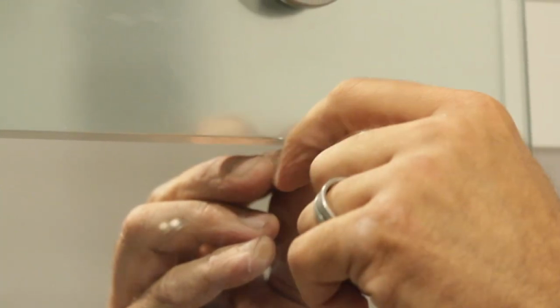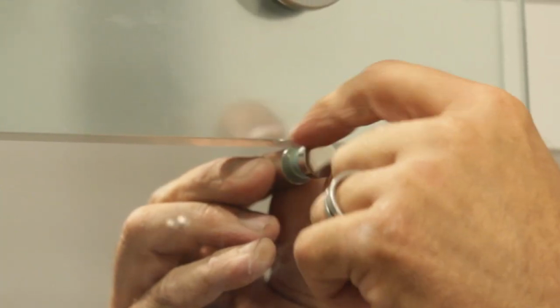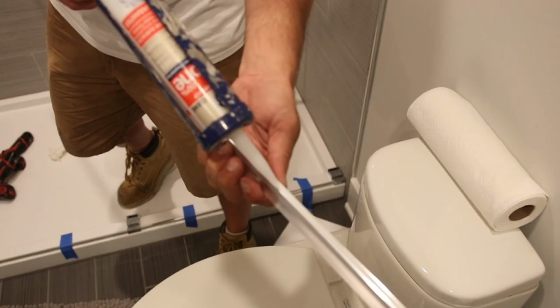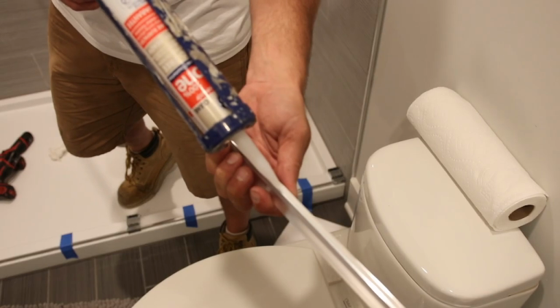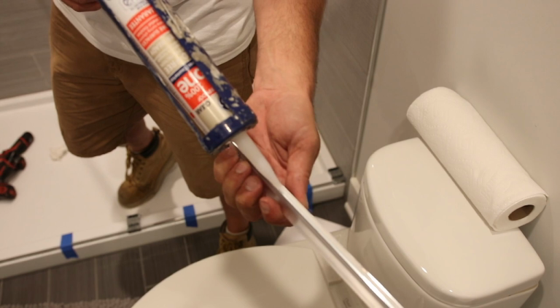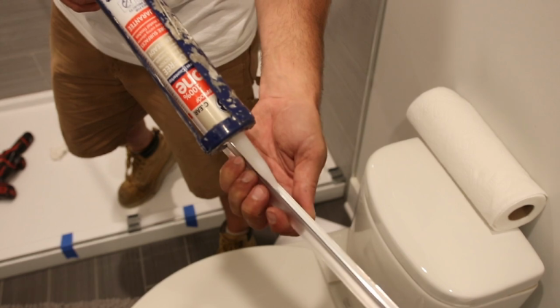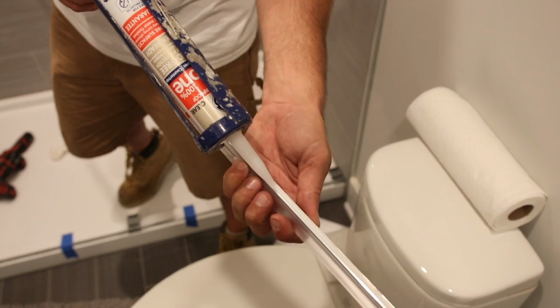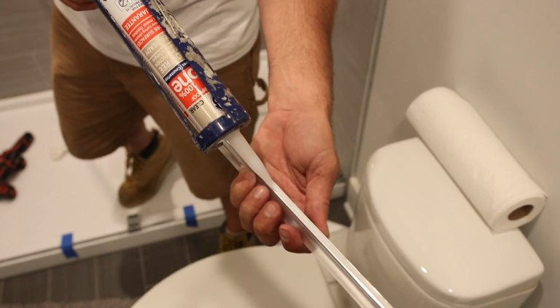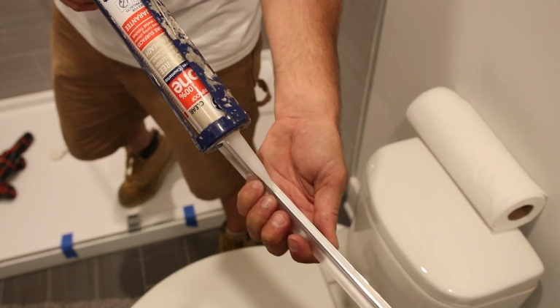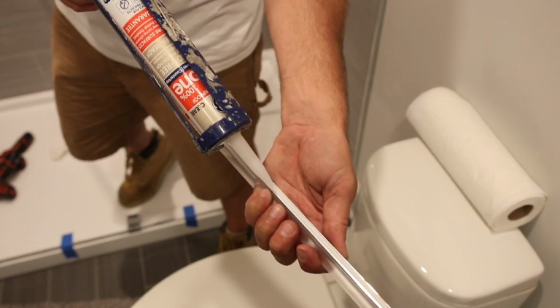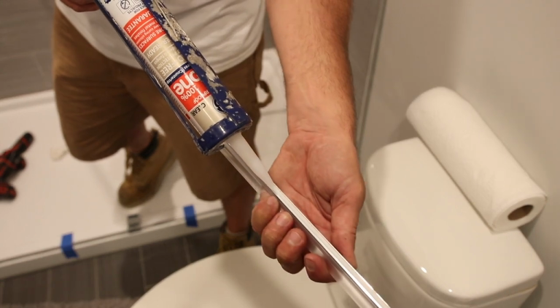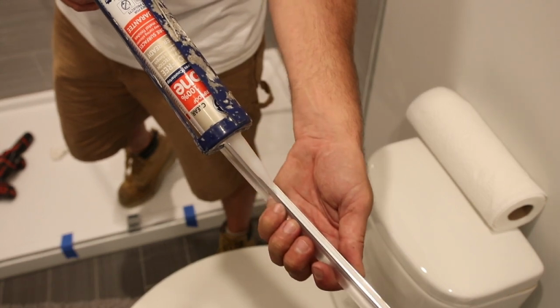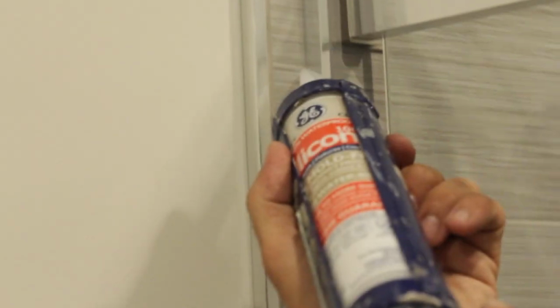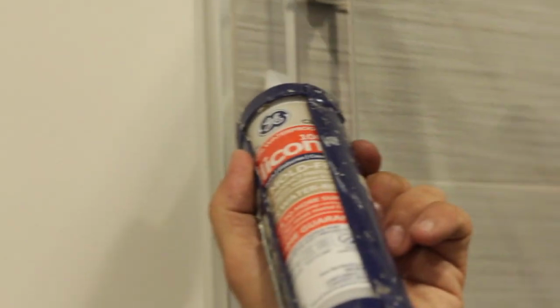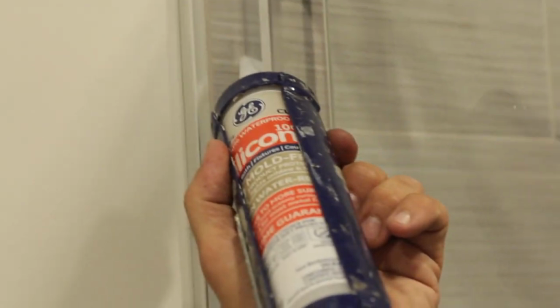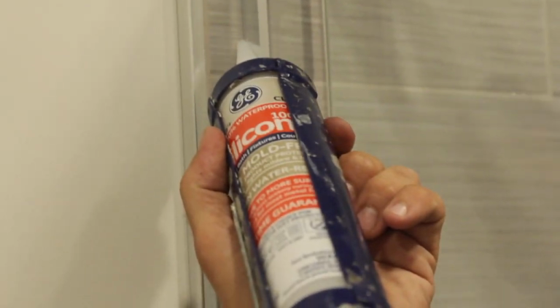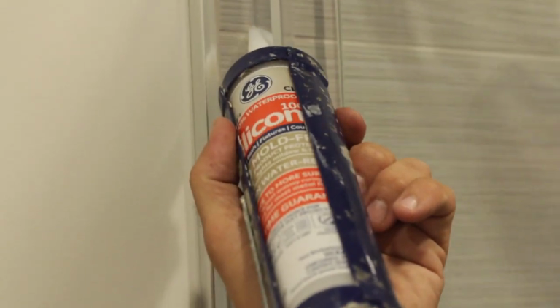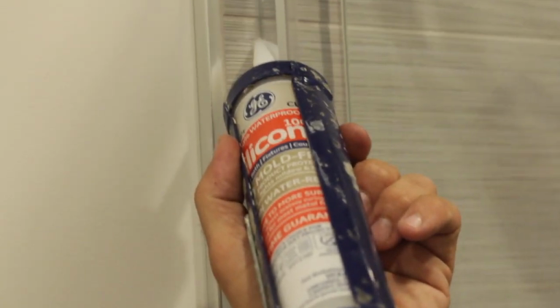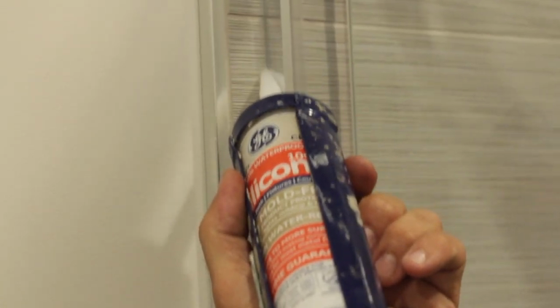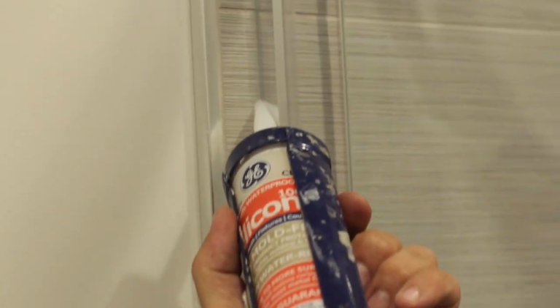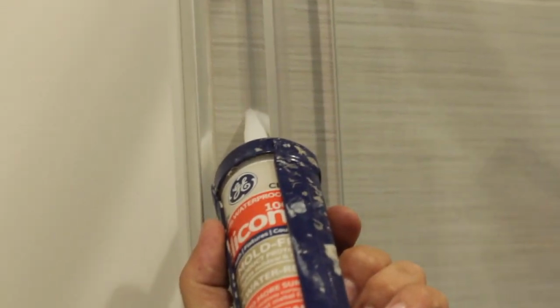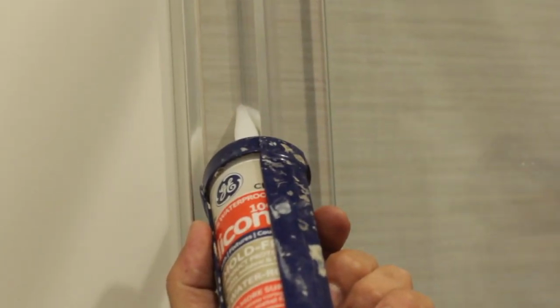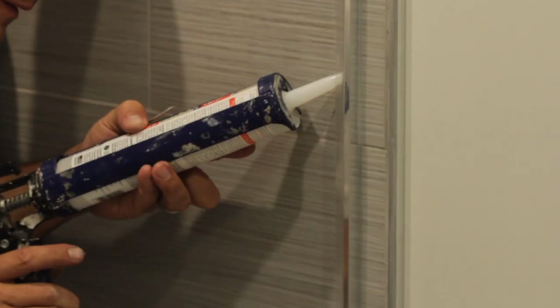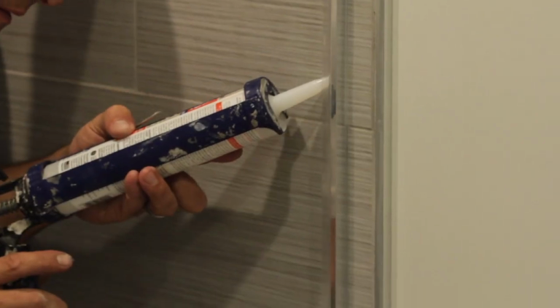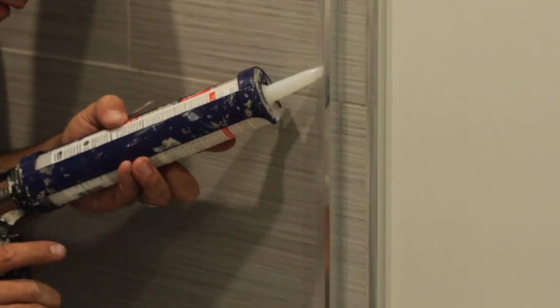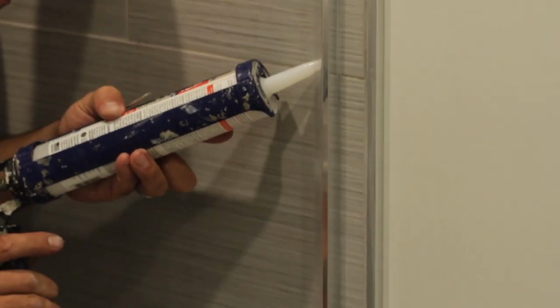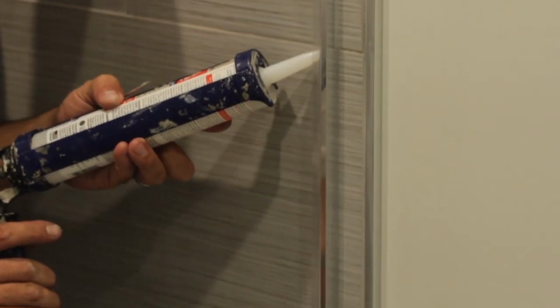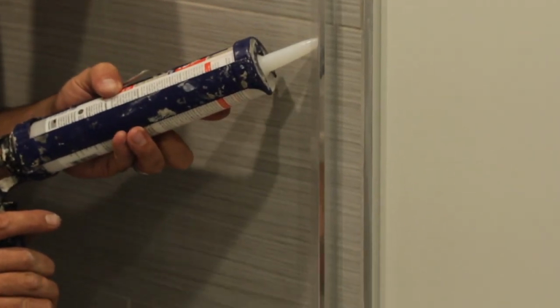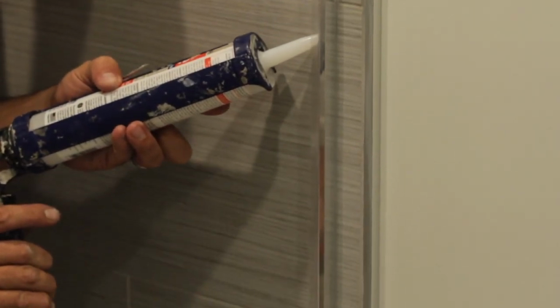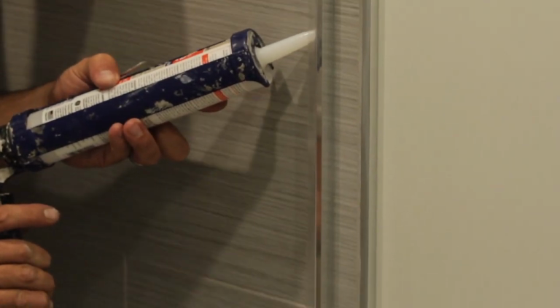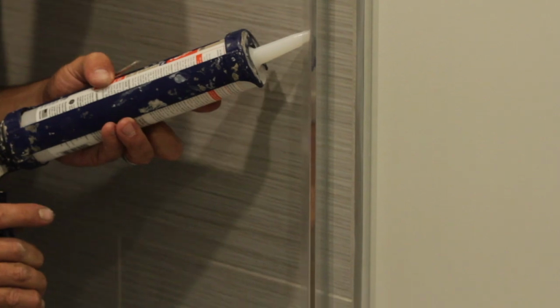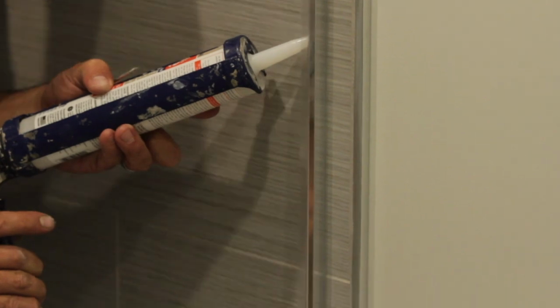Next, you'll want to caulk where needed to ensure no water will leak onto the bathroom floor and cause any water damage.